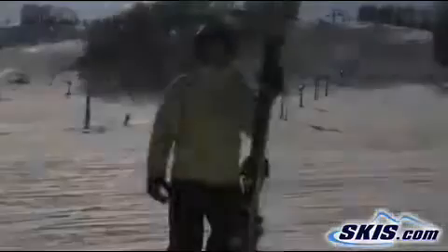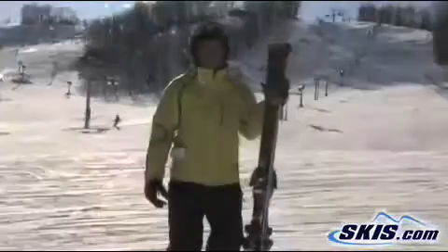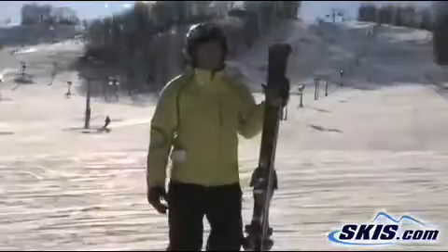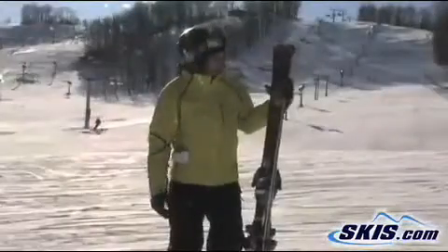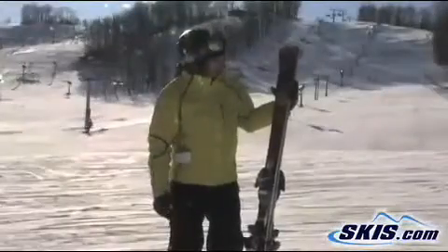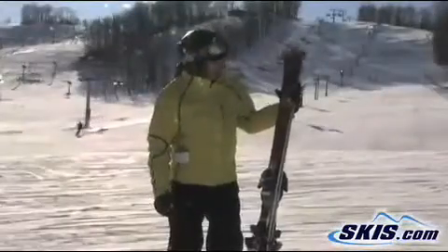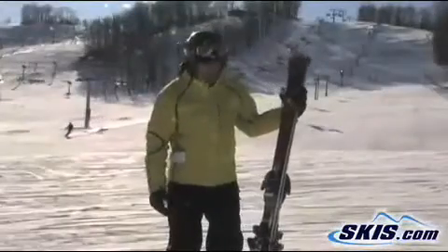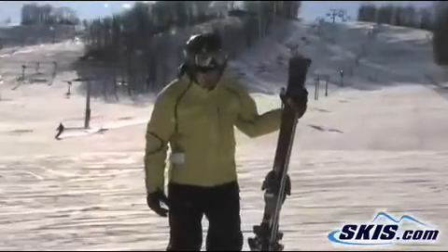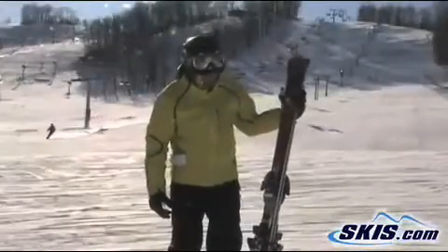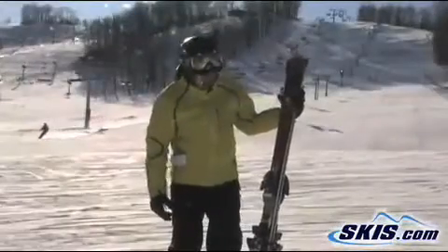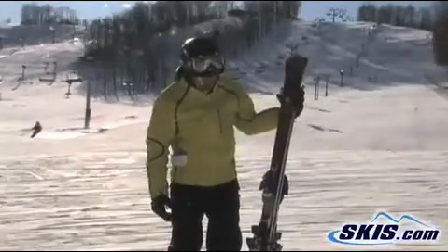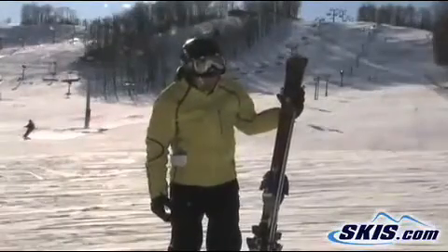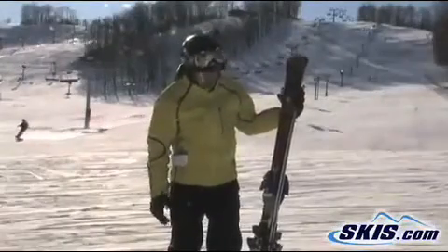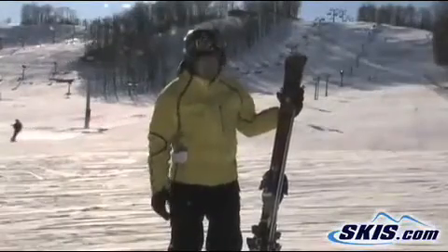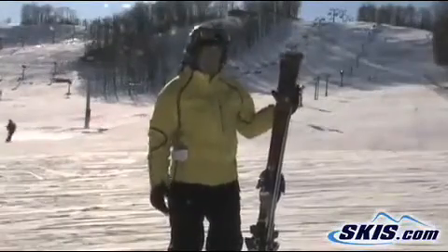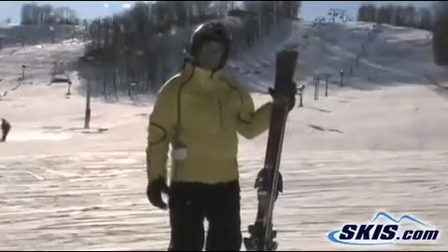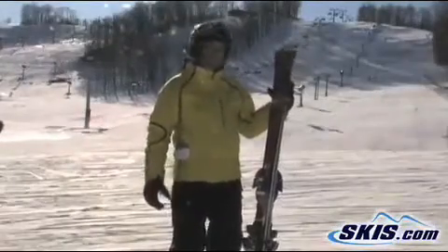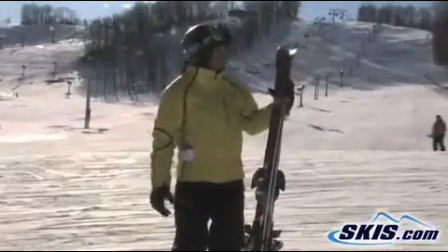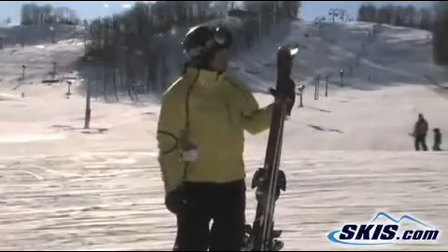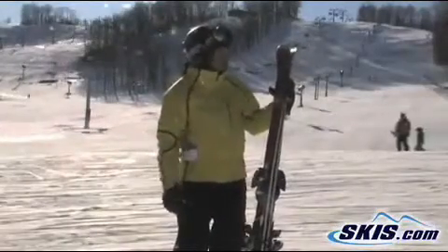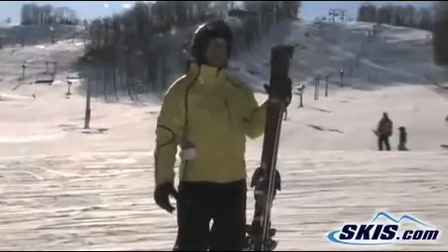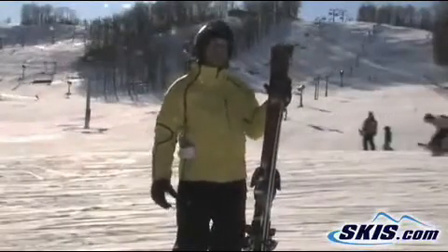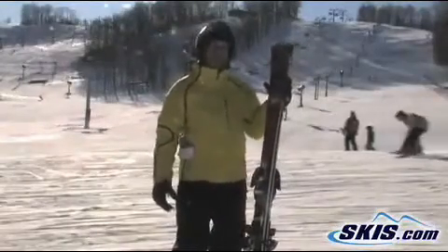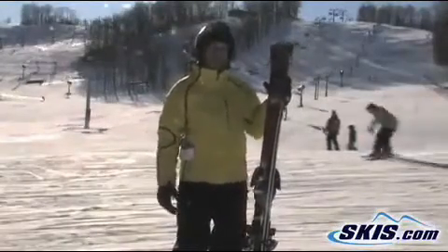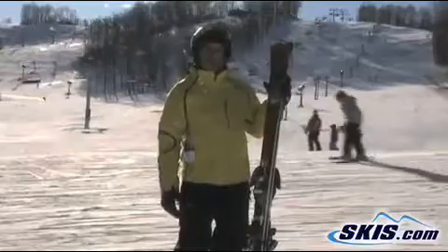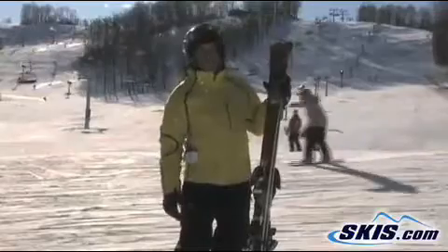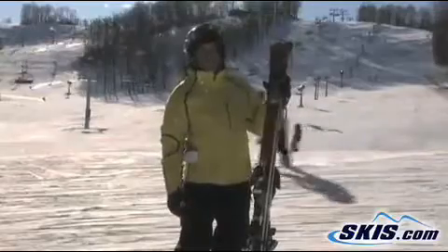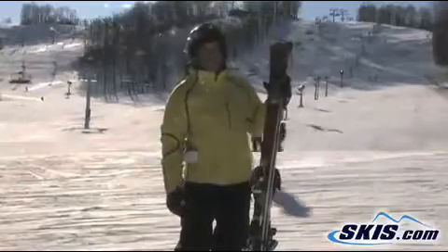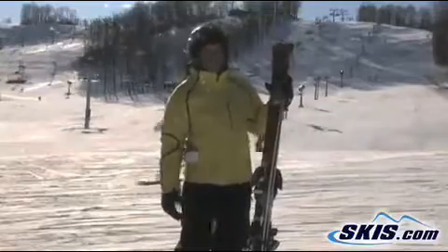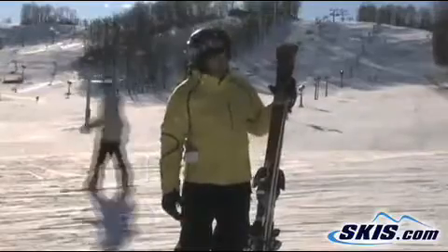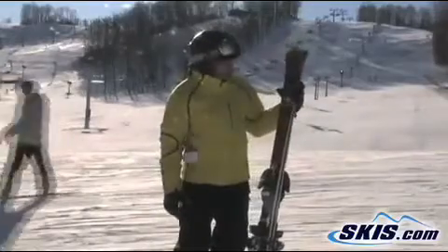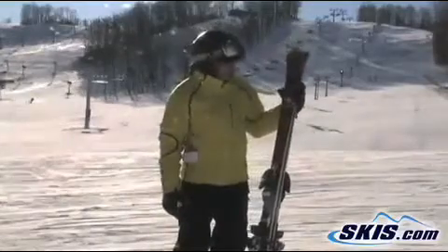Hi, I'm Steve and this is the Nordica Fire Arrow 74. Didn't really like this ski all that much. I give it 3 out of 5 stars.